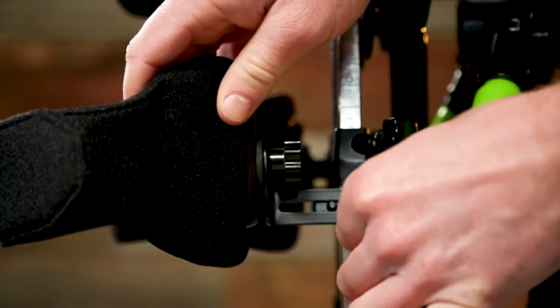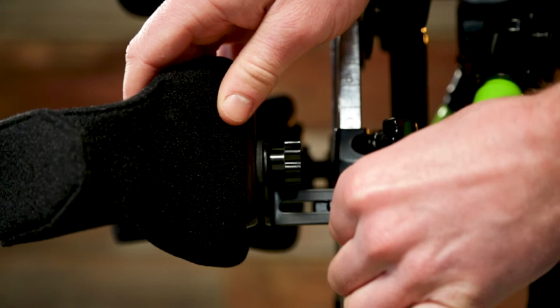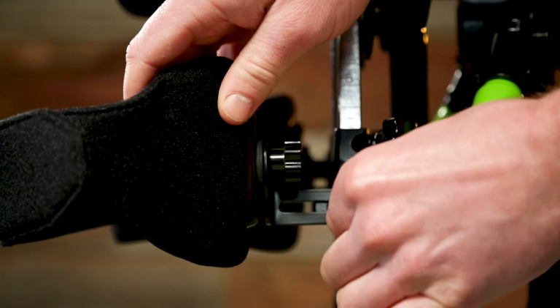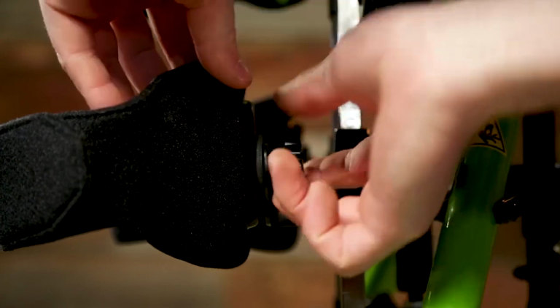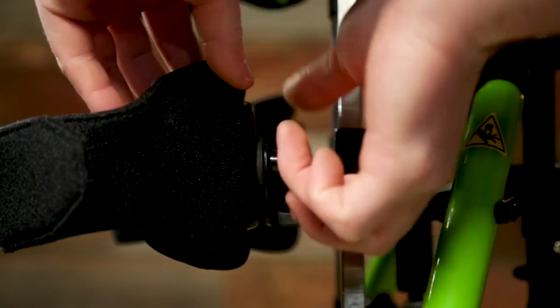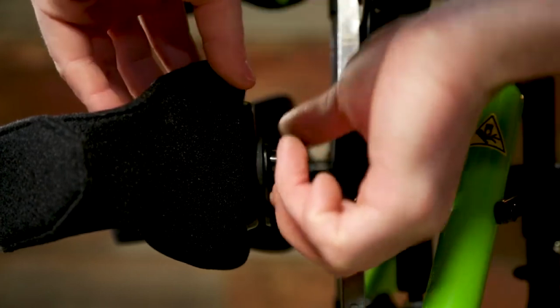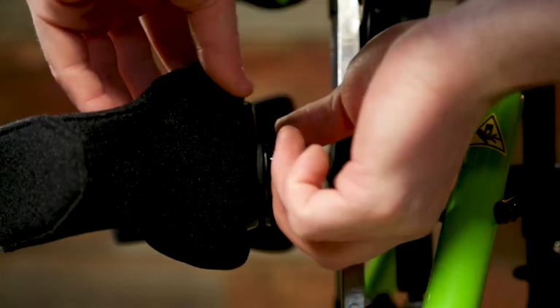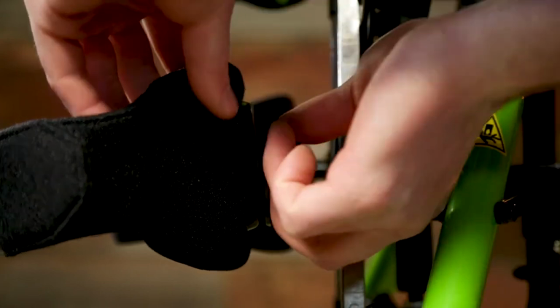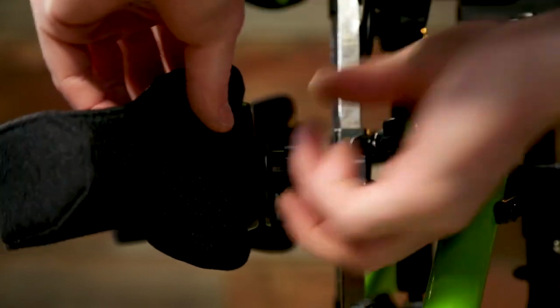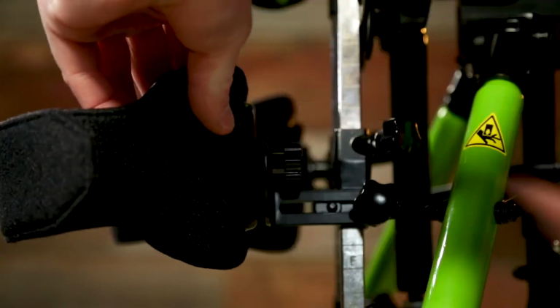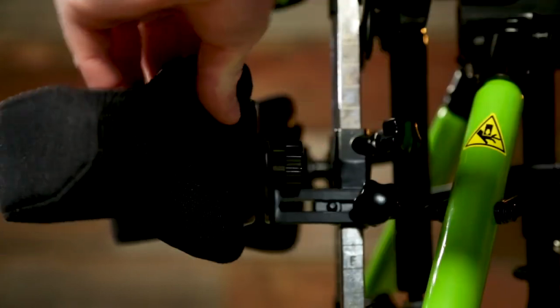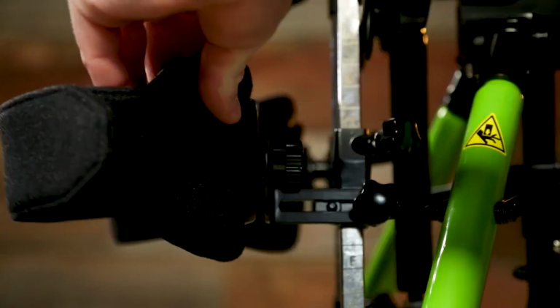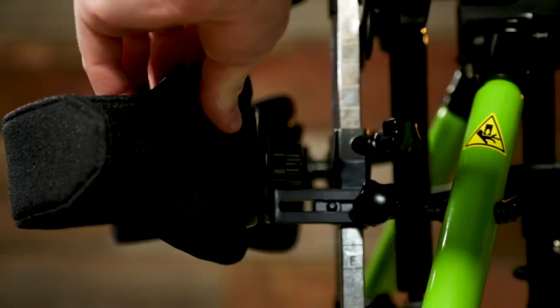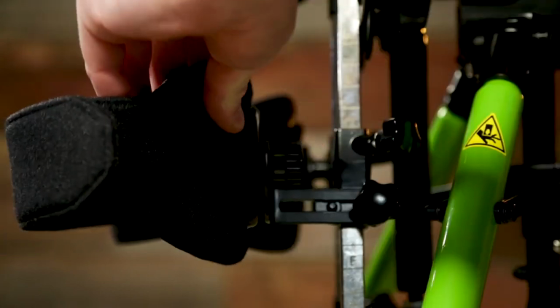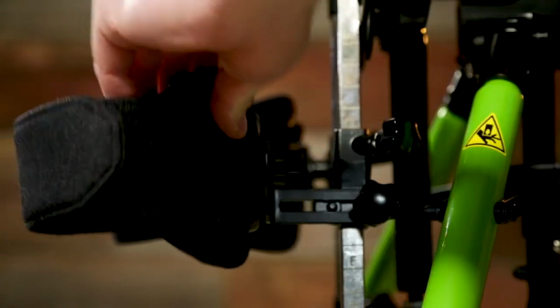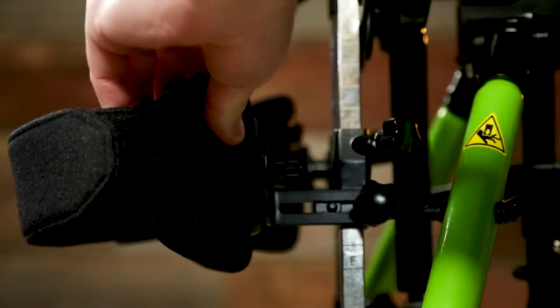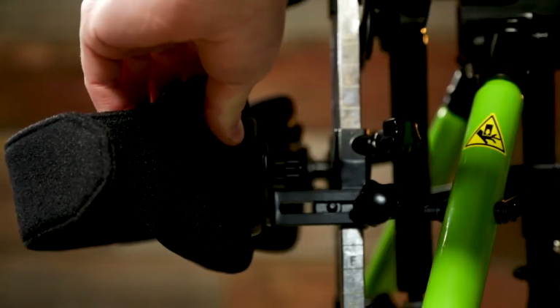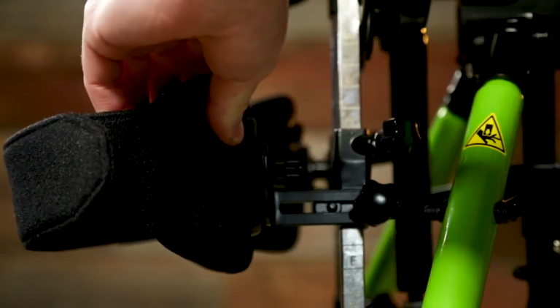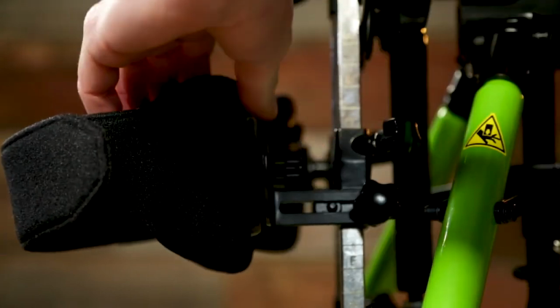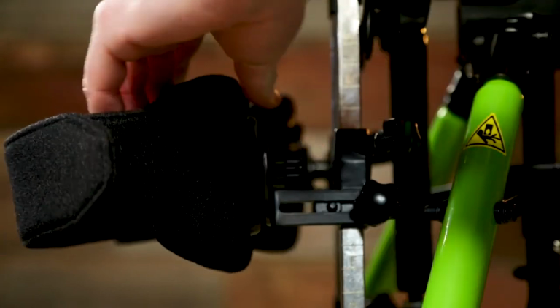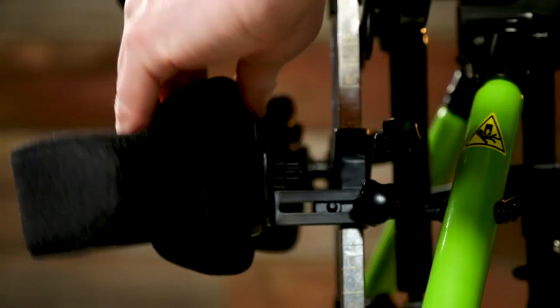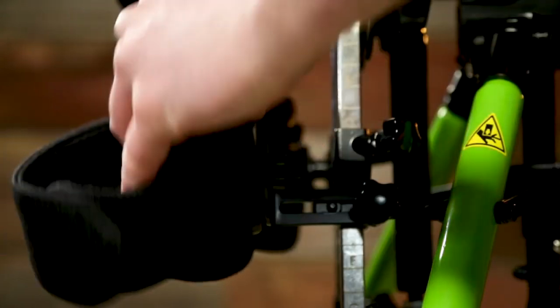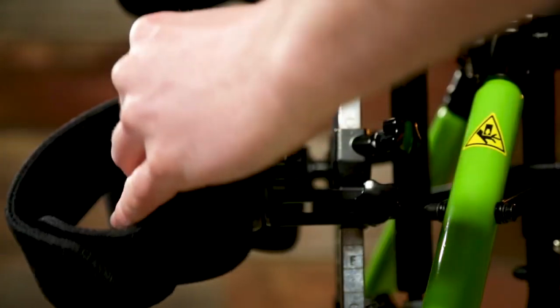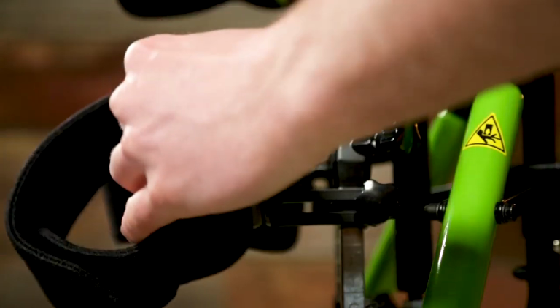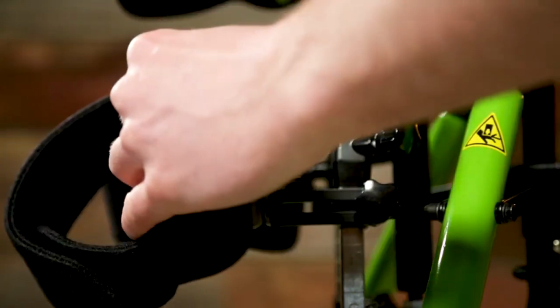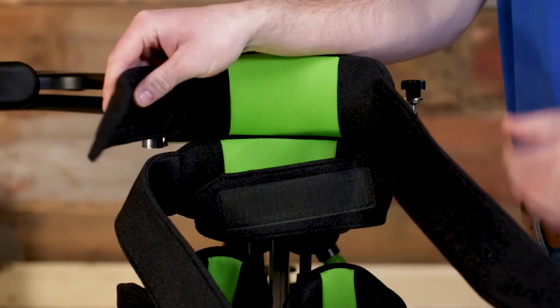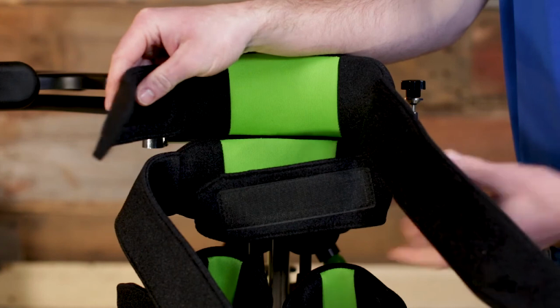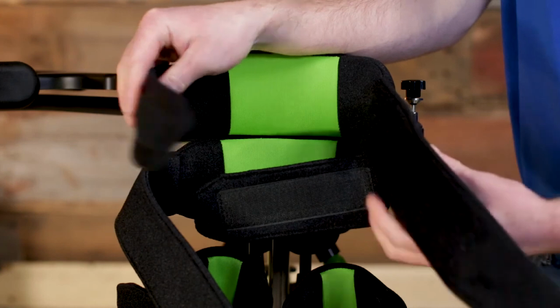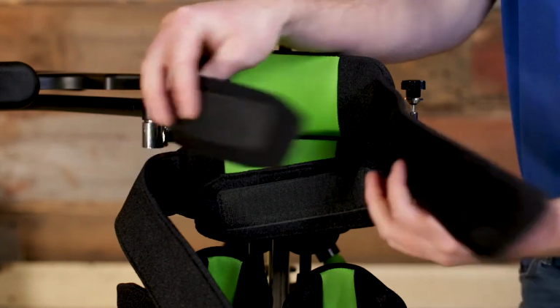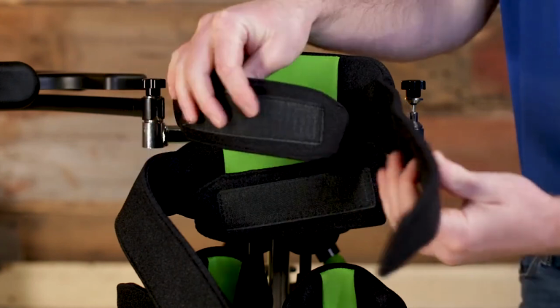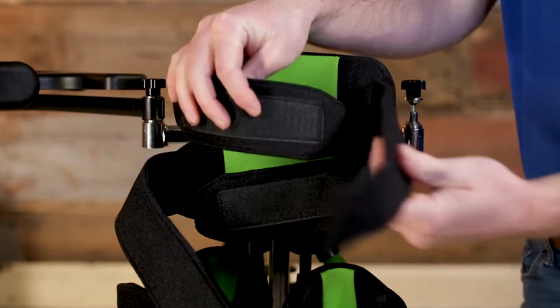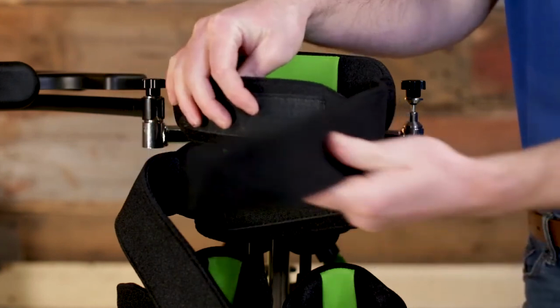This all means less time transferring and more time reaping the benefits of standing with anatomically correct hip abduction.